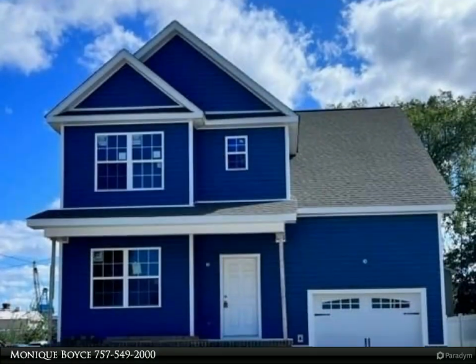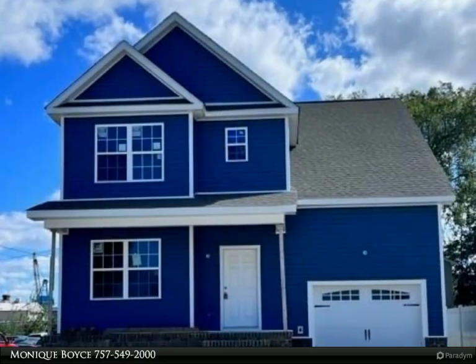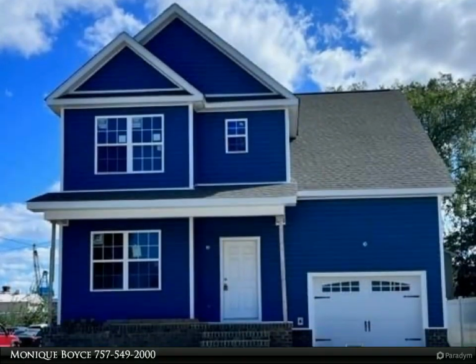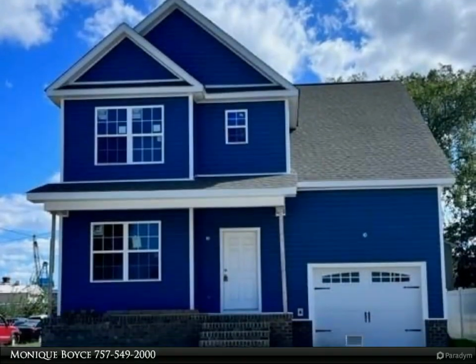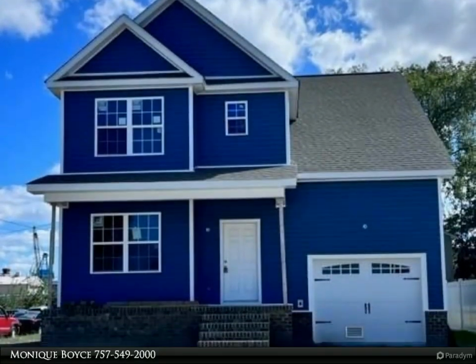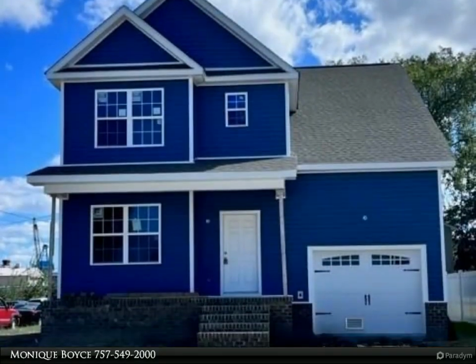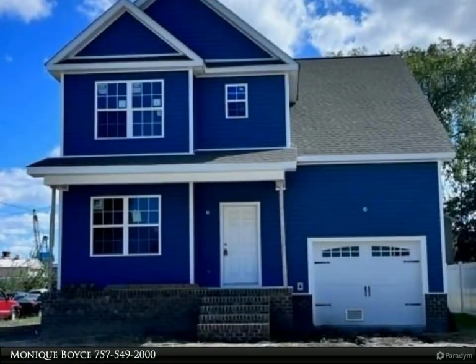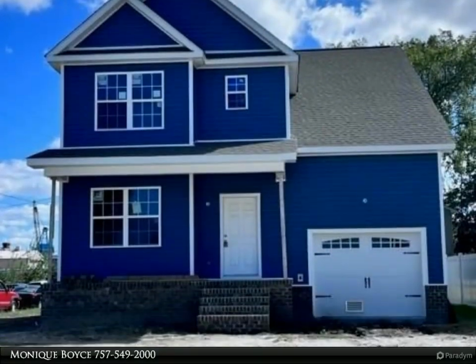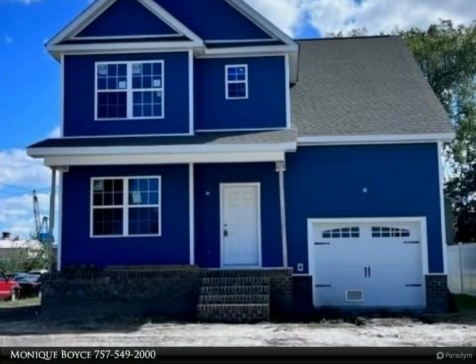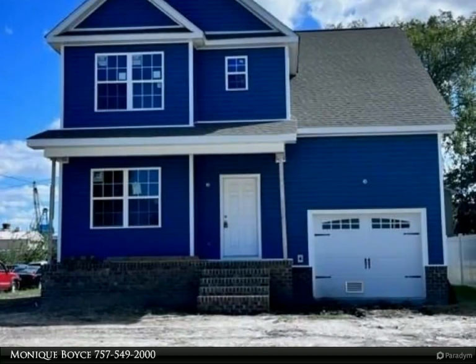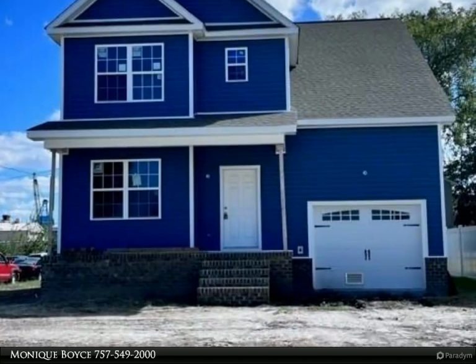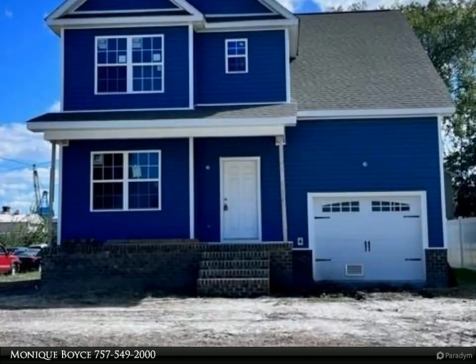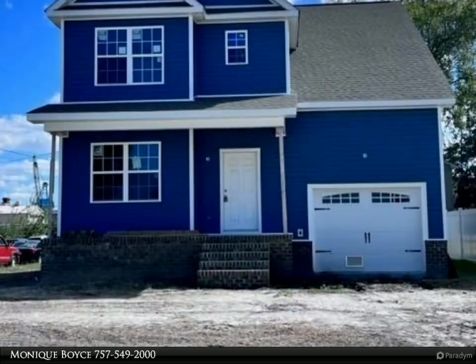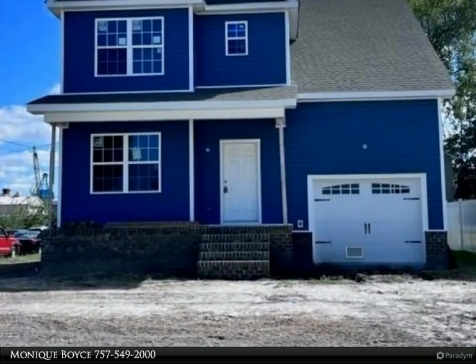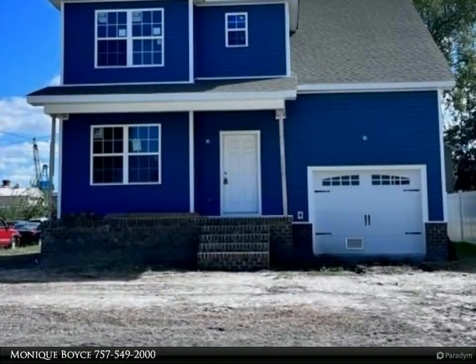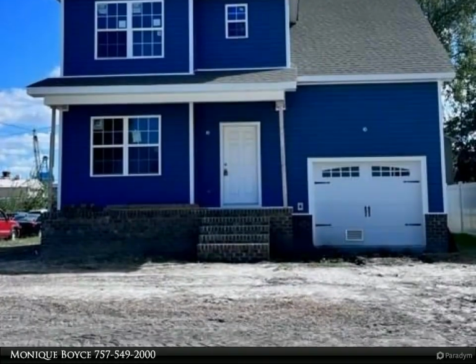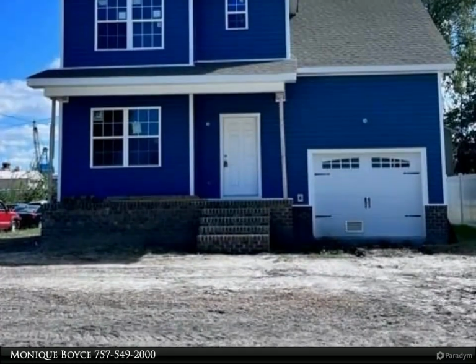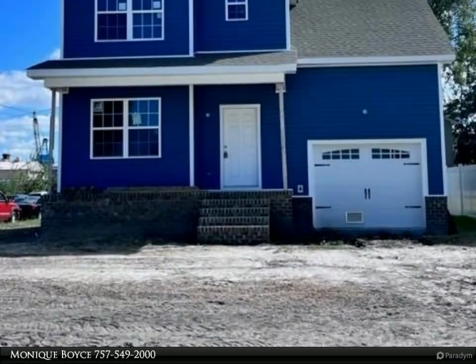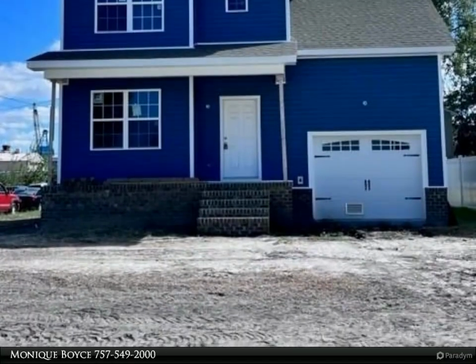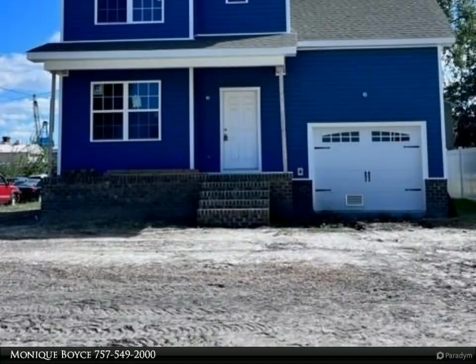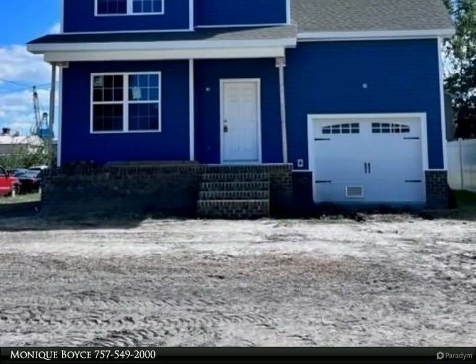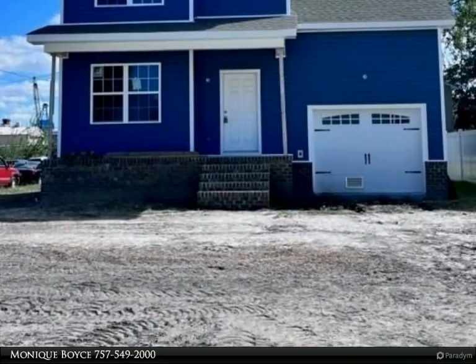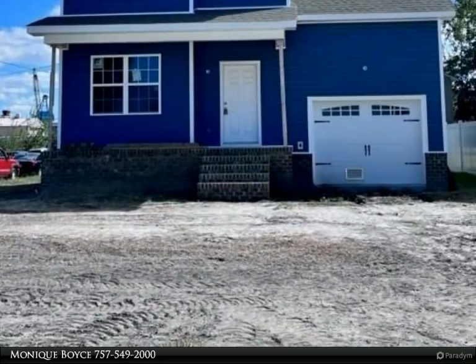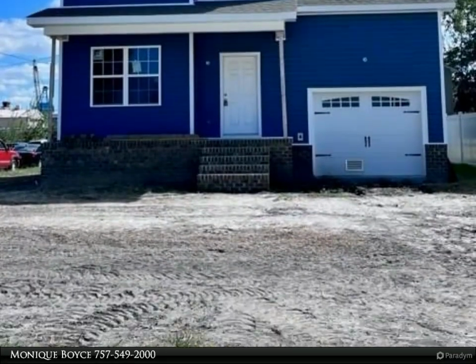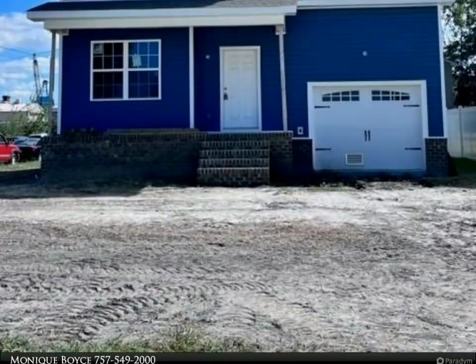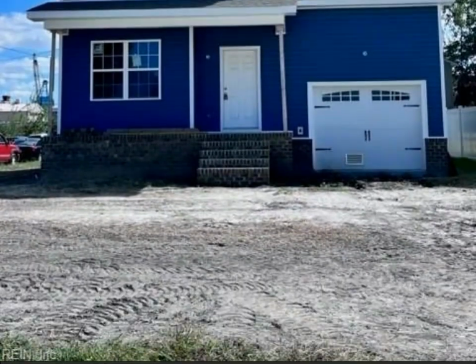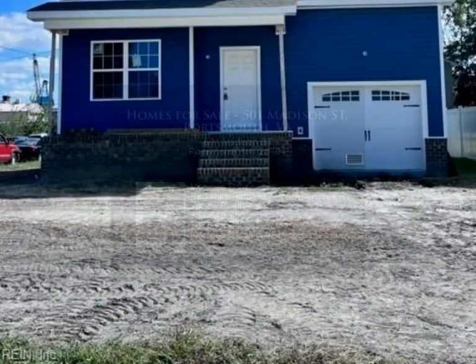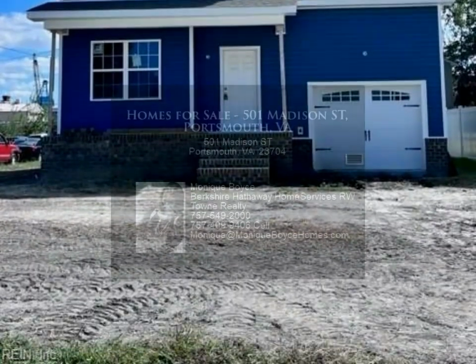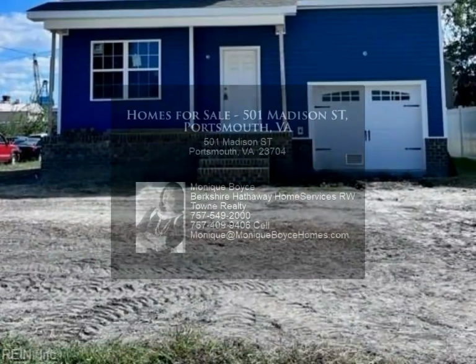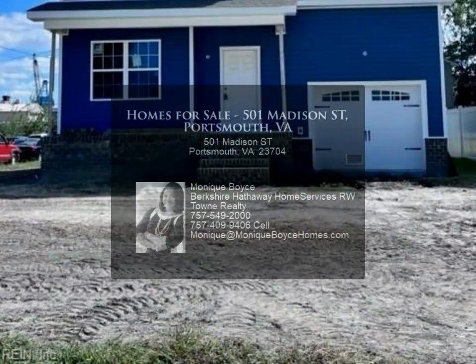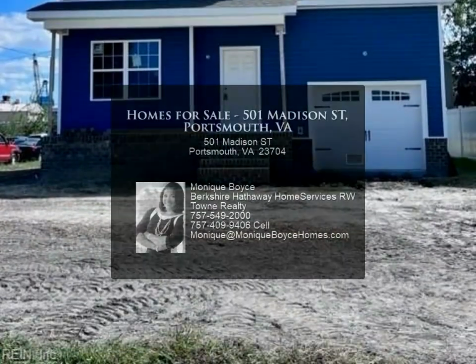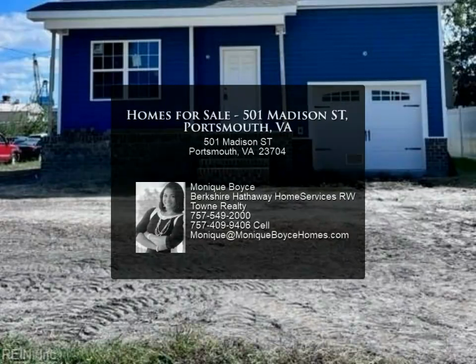For more information, review the details below or contact Monique Boyce at 757-549-2000.